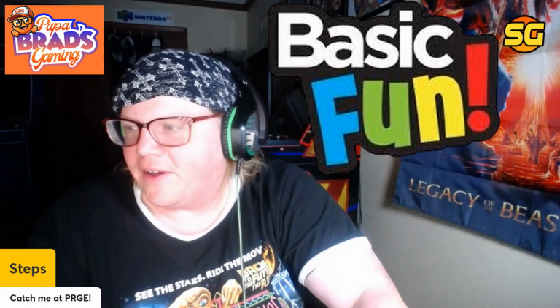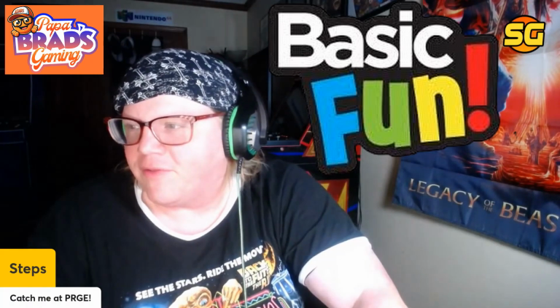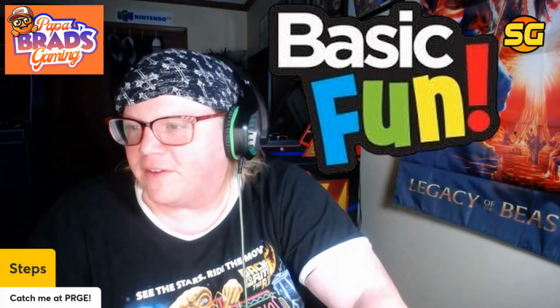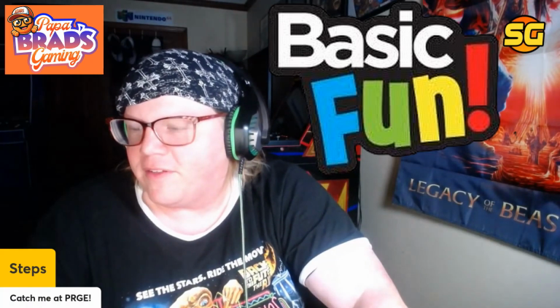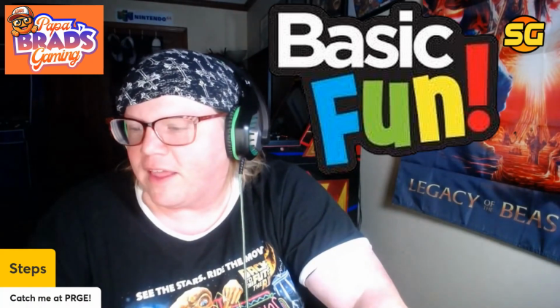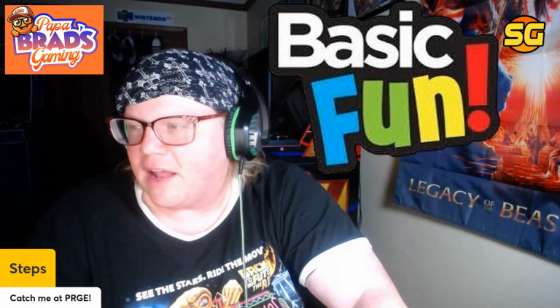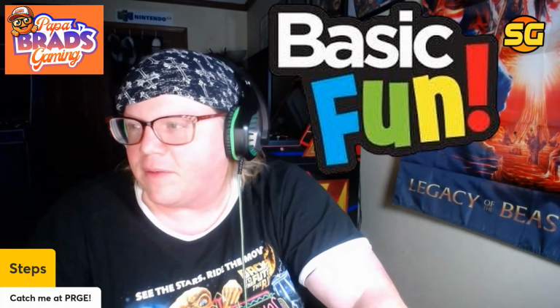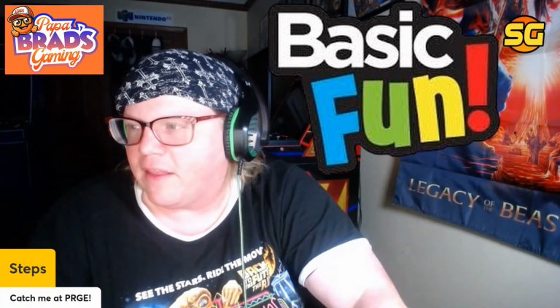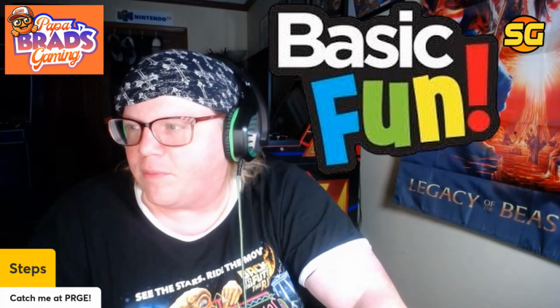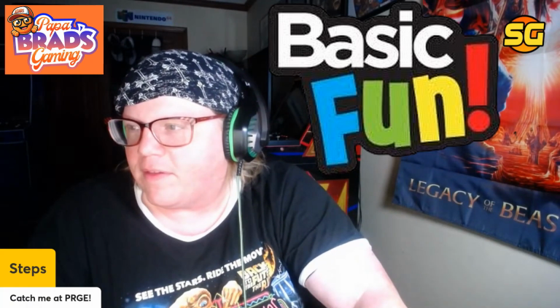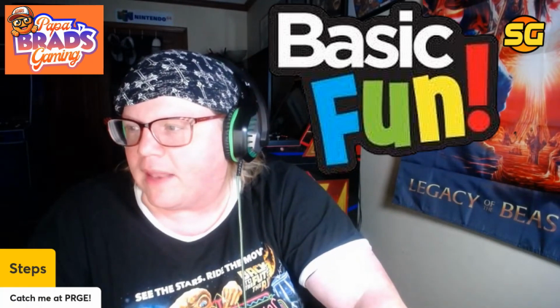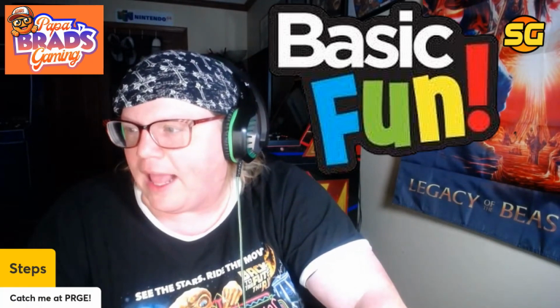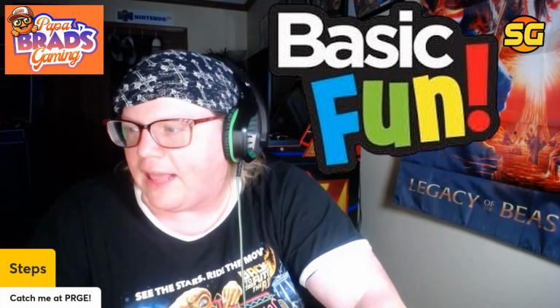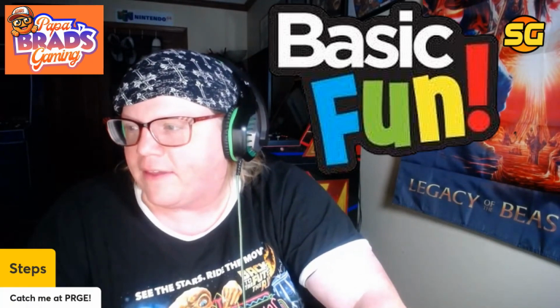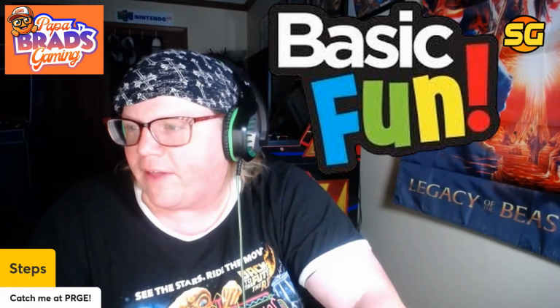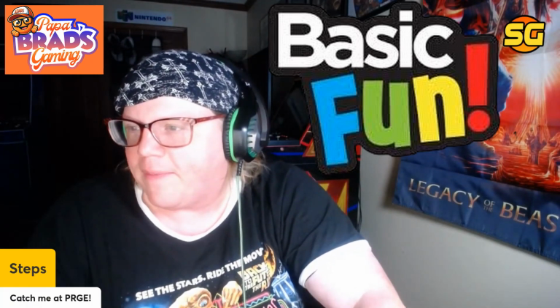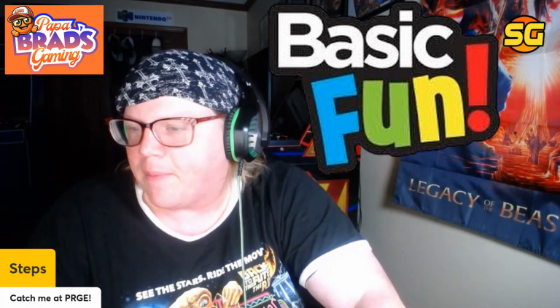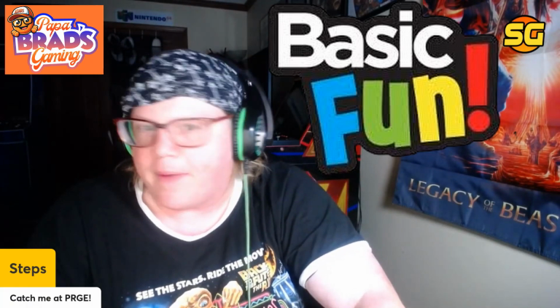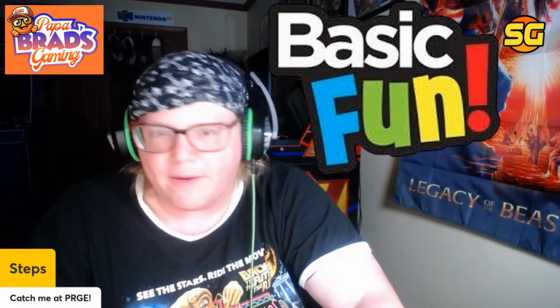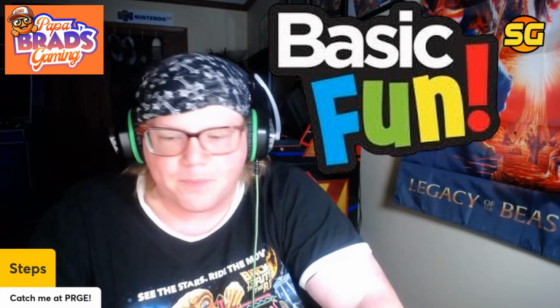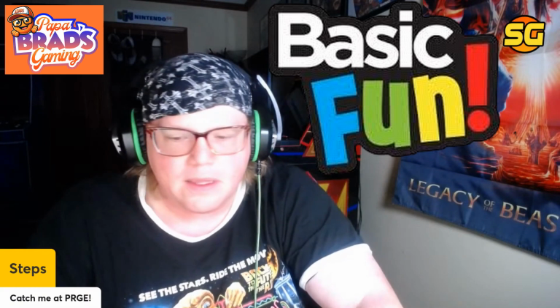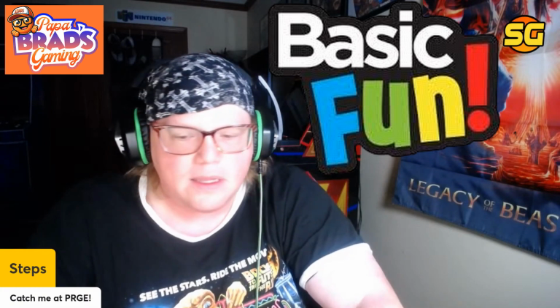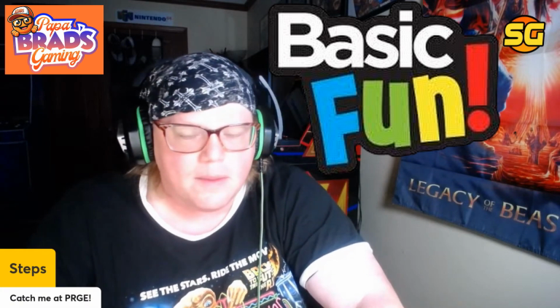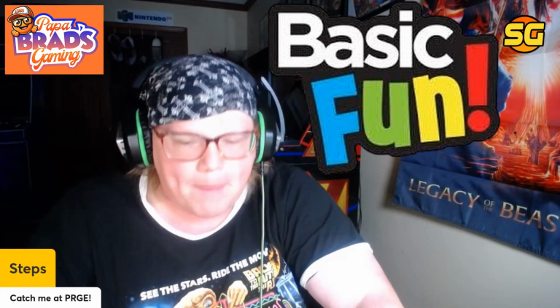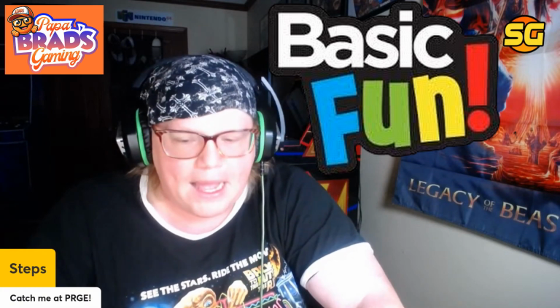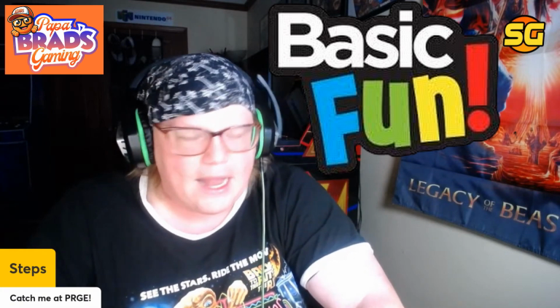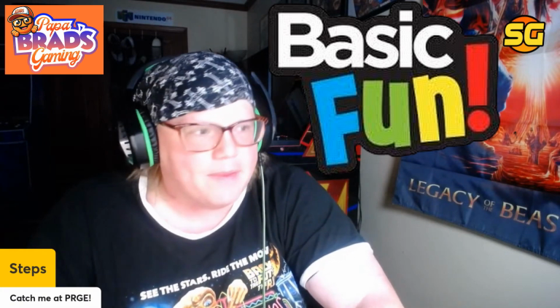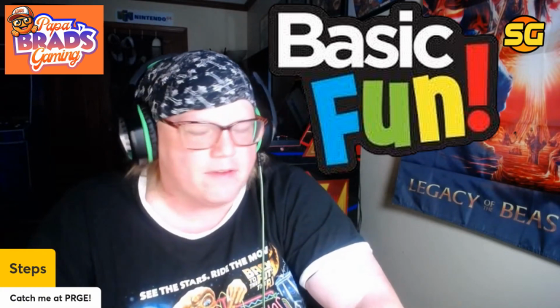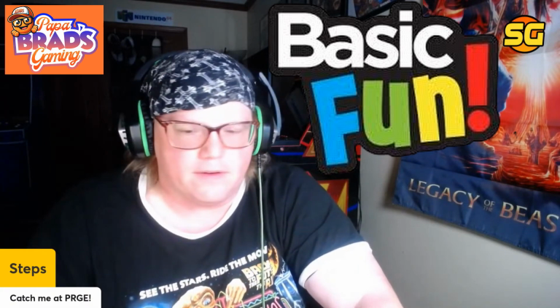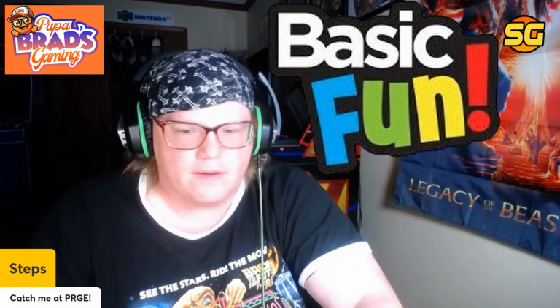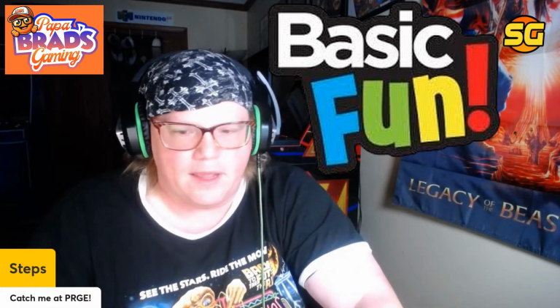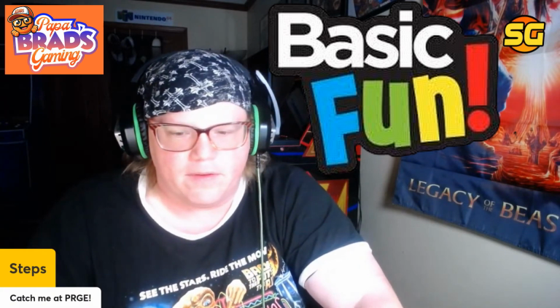At first you think an announcement like this would be something to get all hyped up about, but I am concerned.